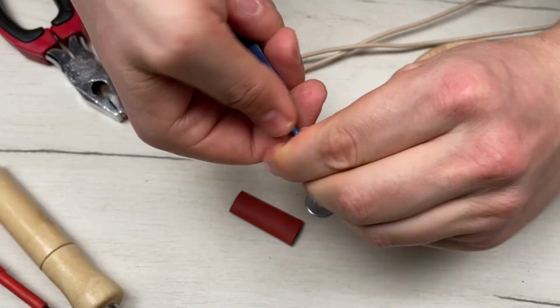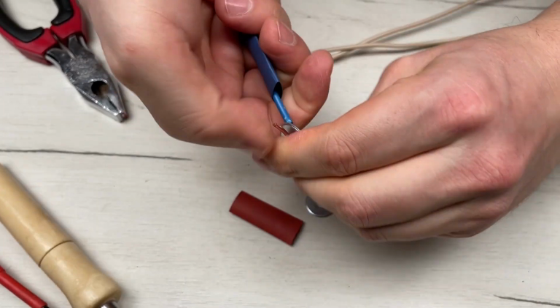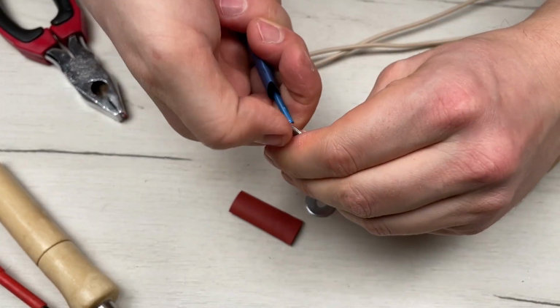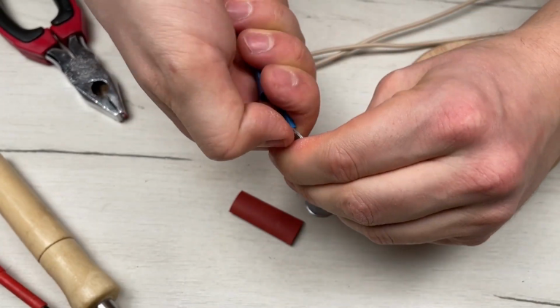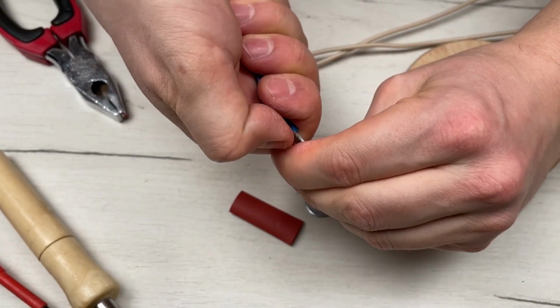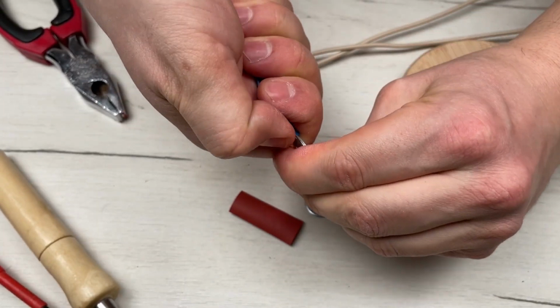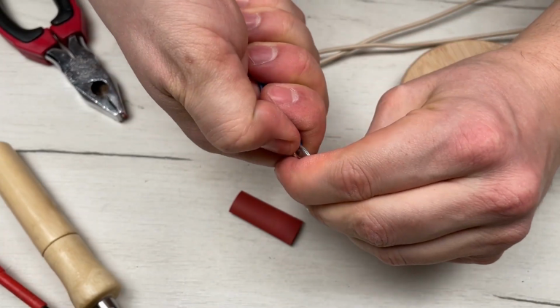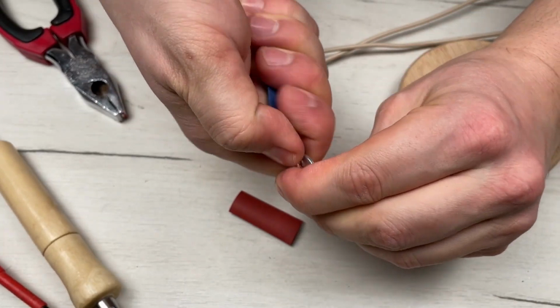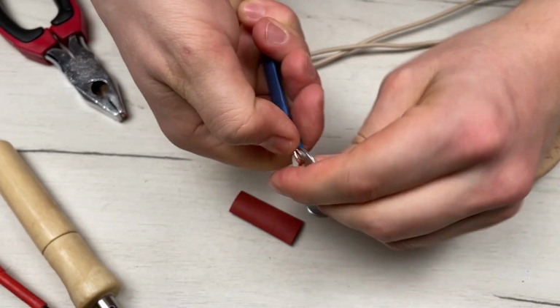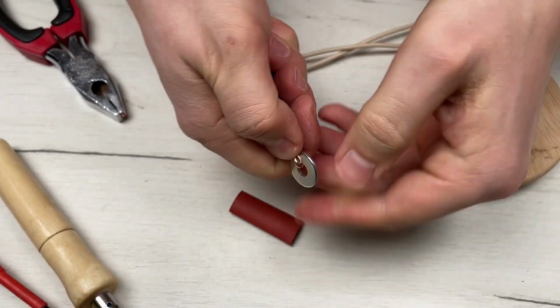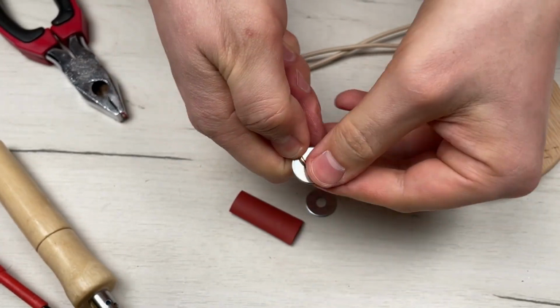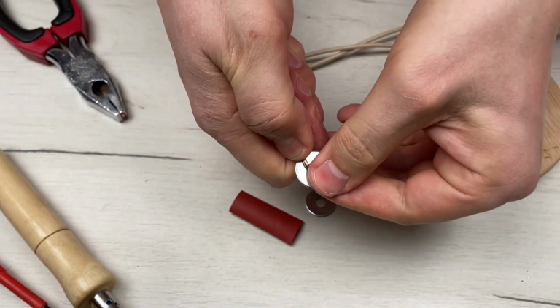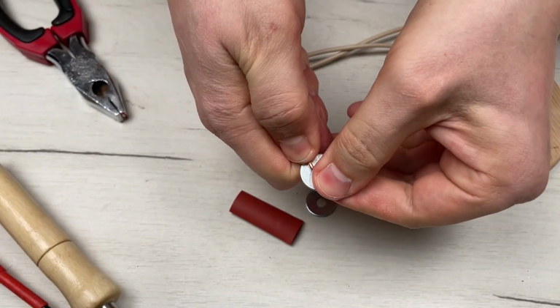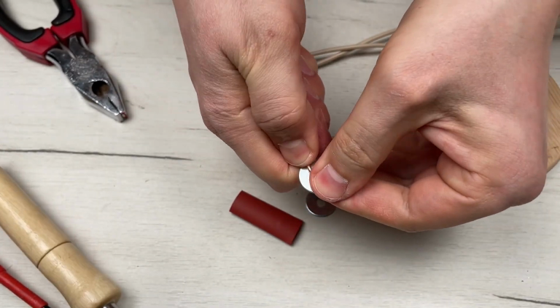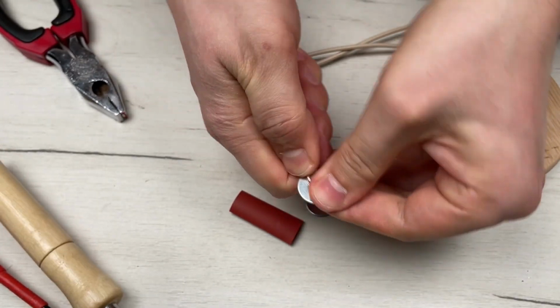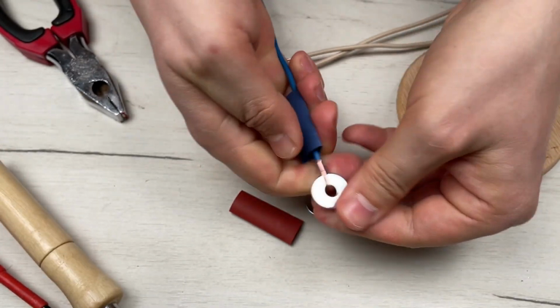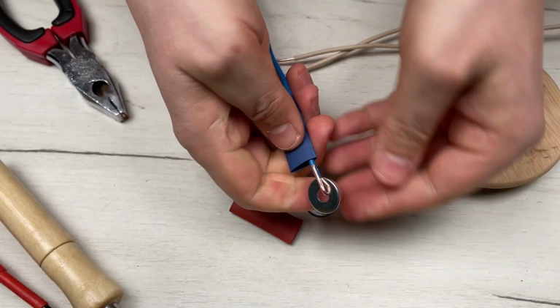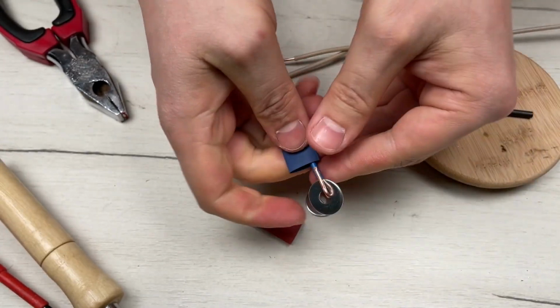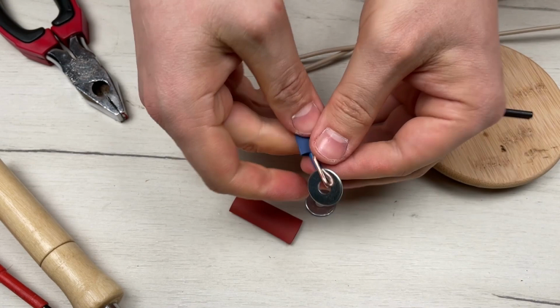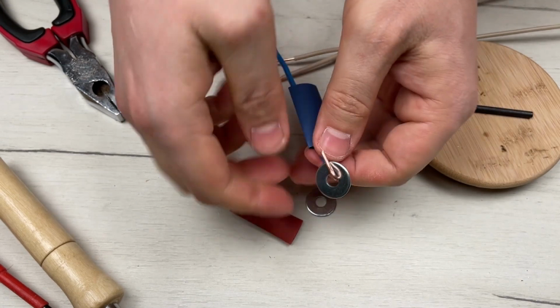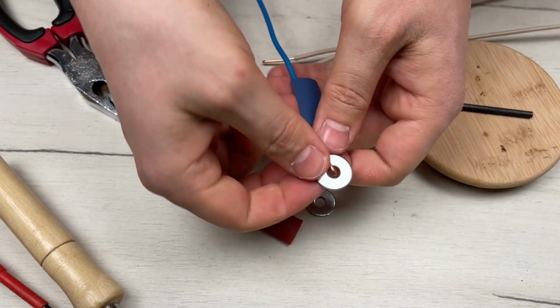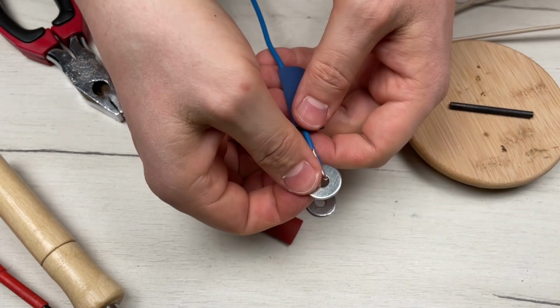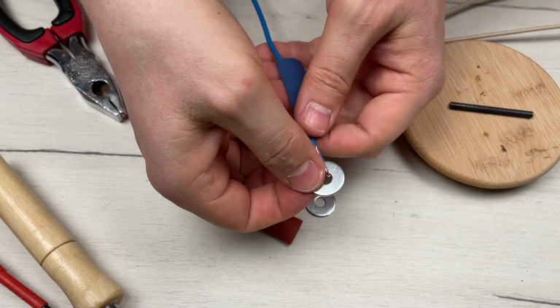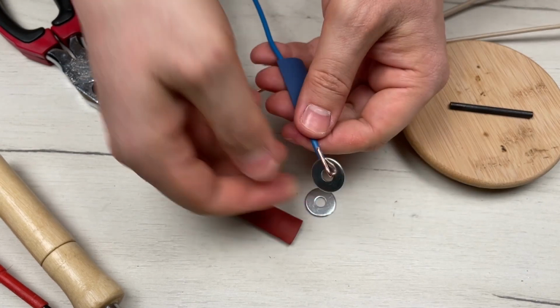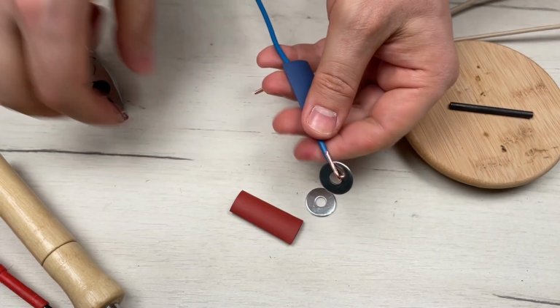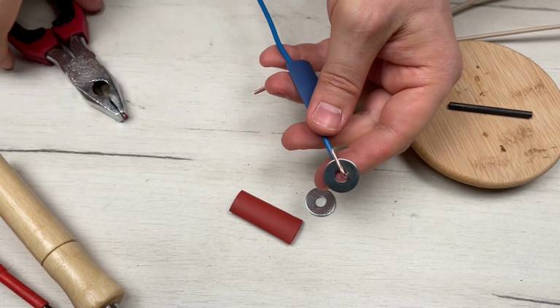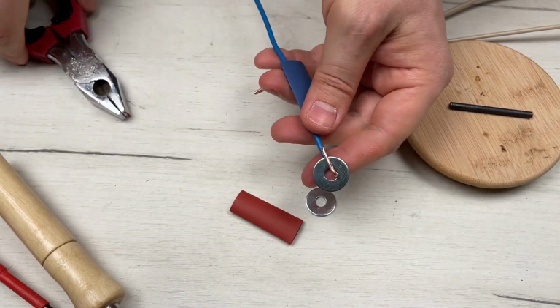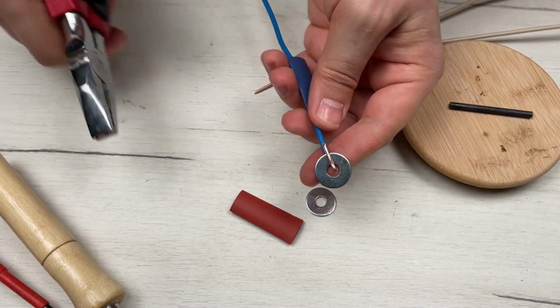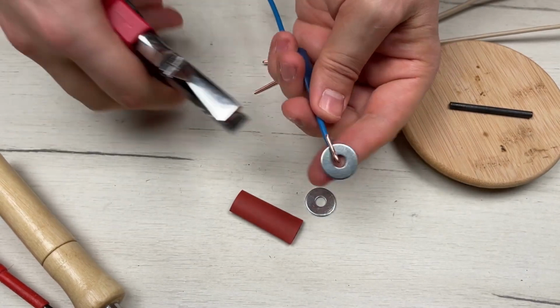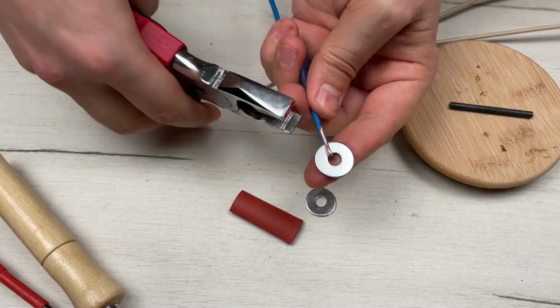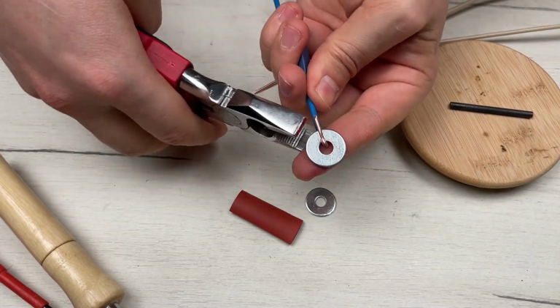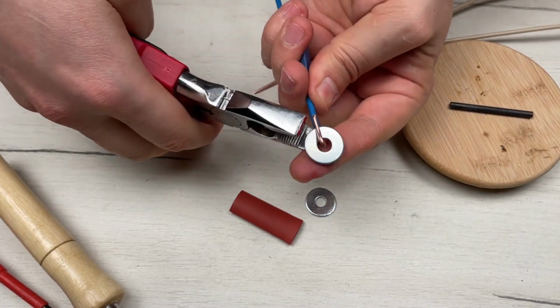Now, we make two terminals on the back side of the wire — we will need them later.